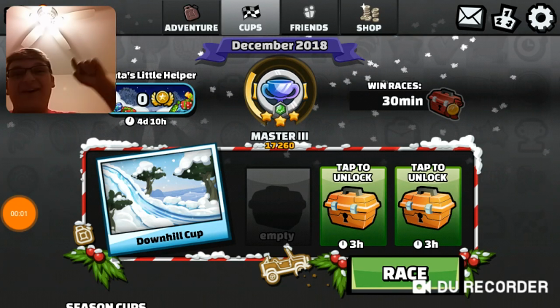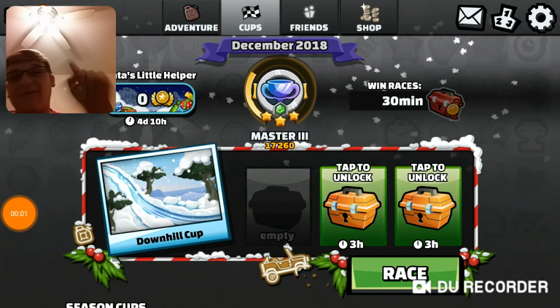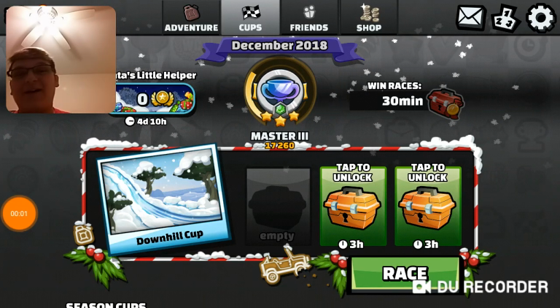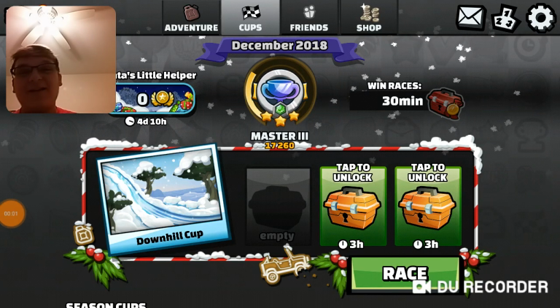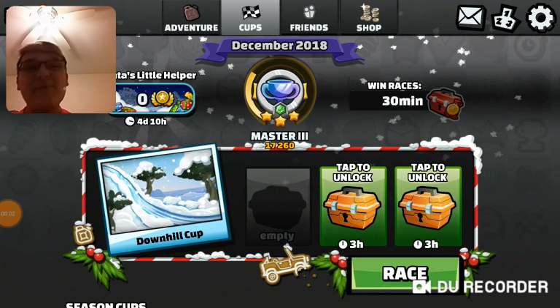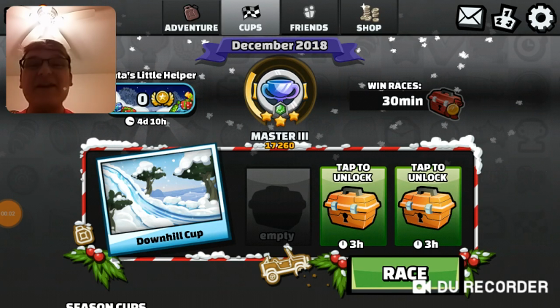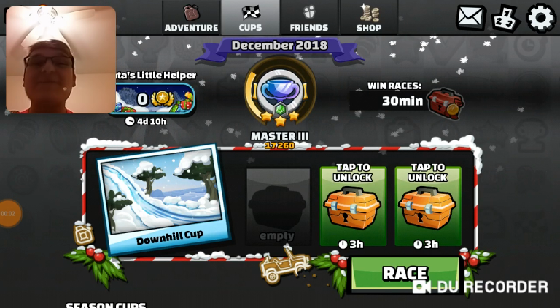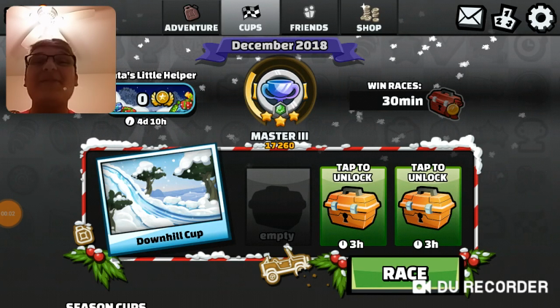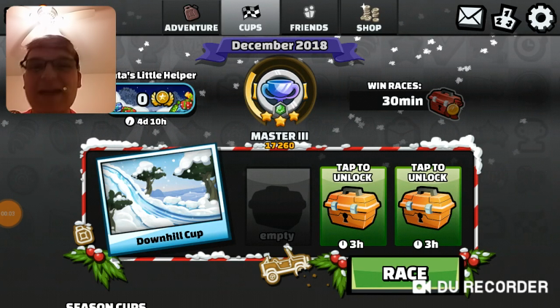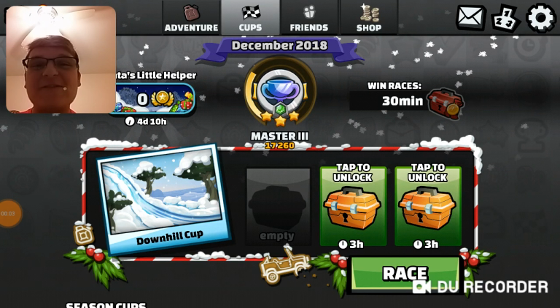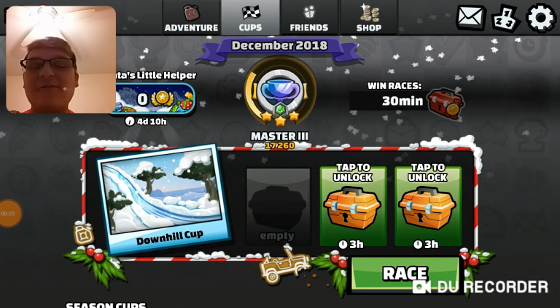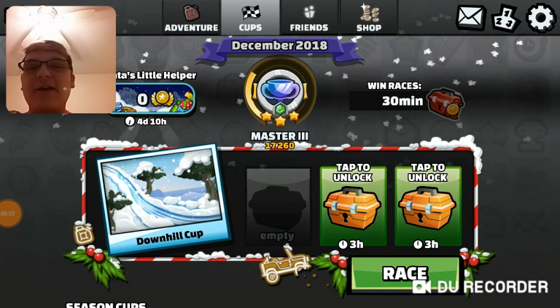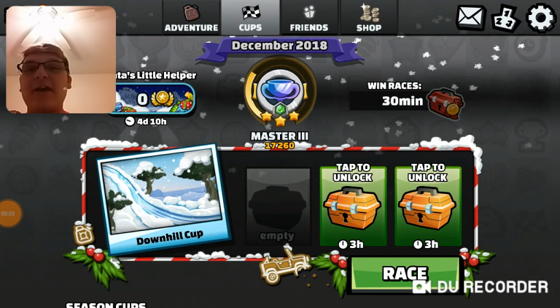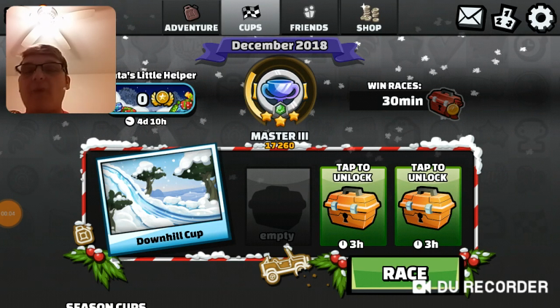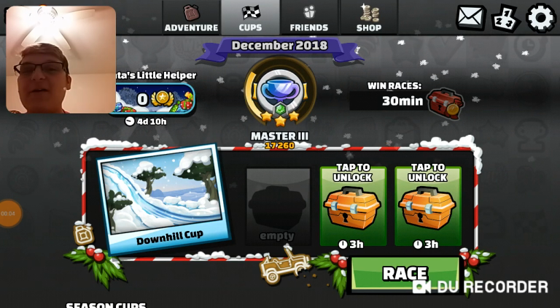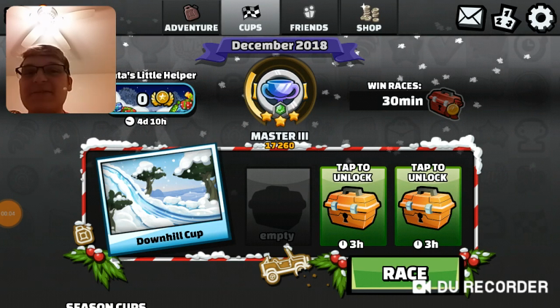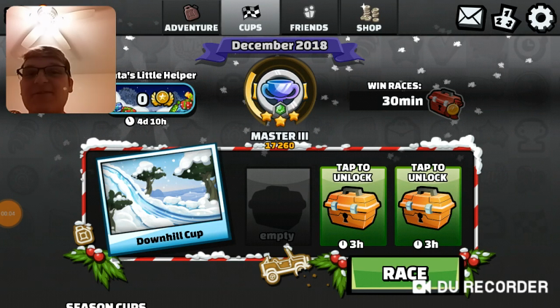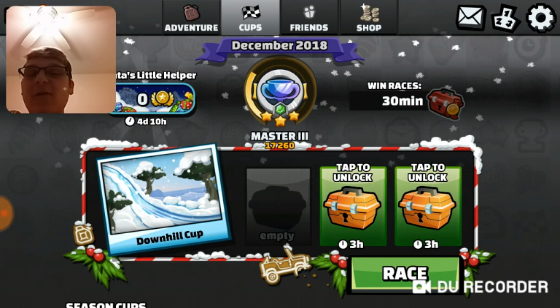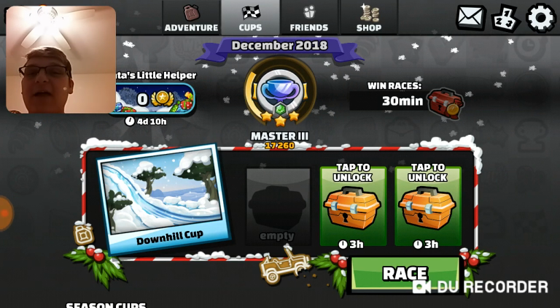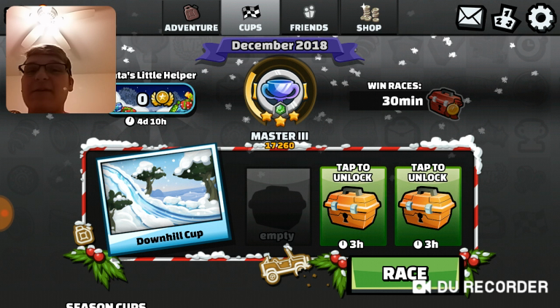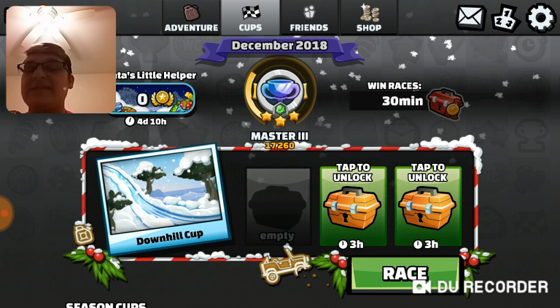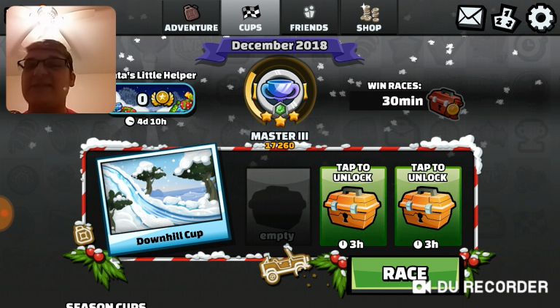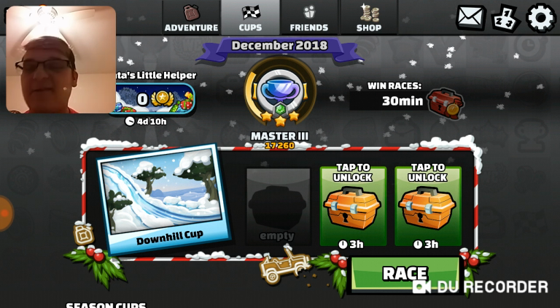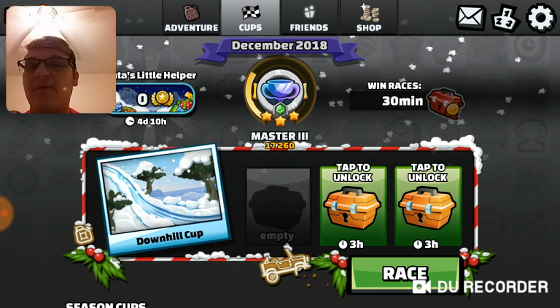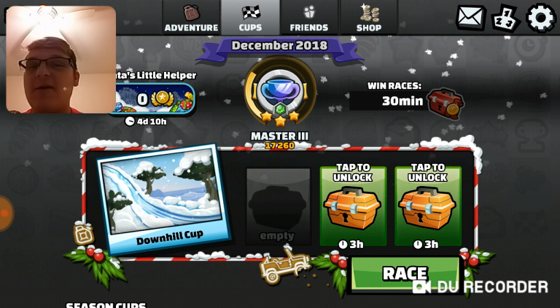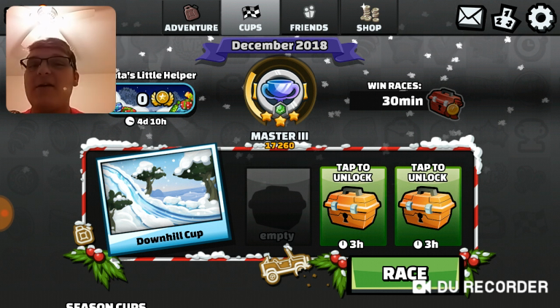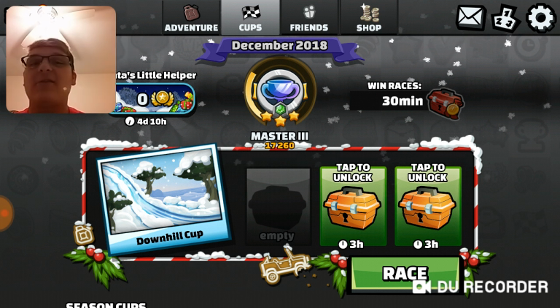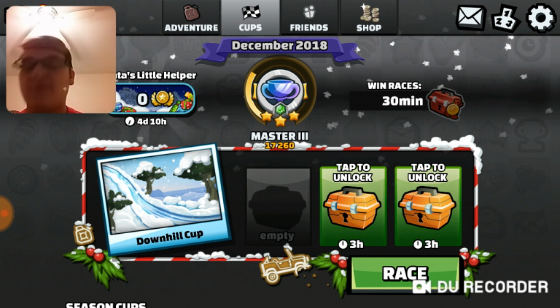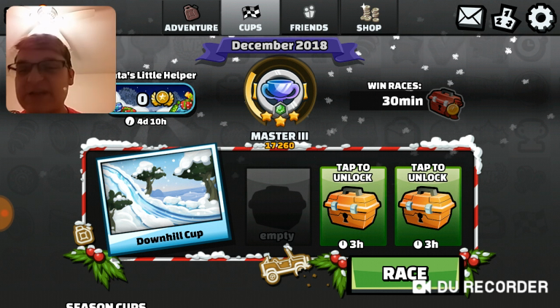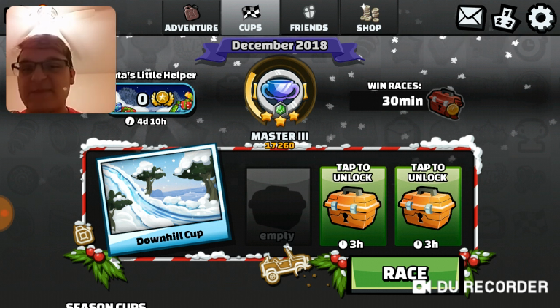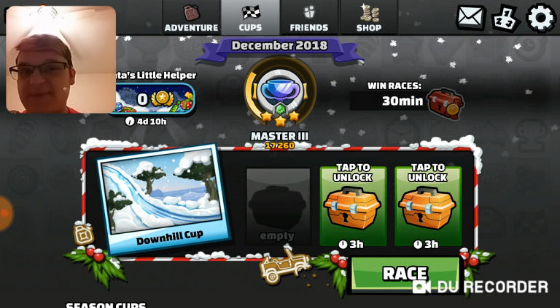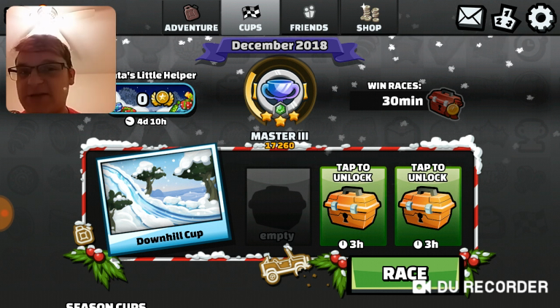Hello Believers, BelievoSteelo here, and welcome to Hill Climb Racing 2 Christmas Special.